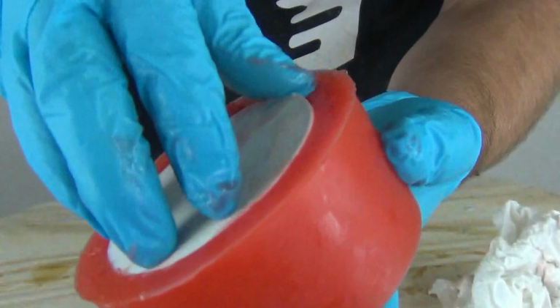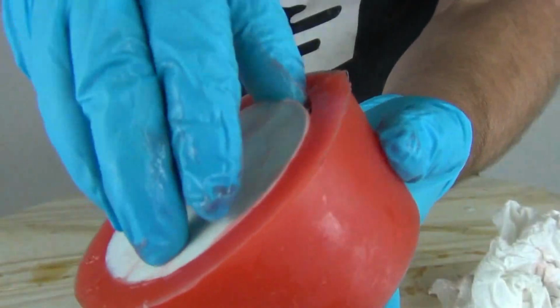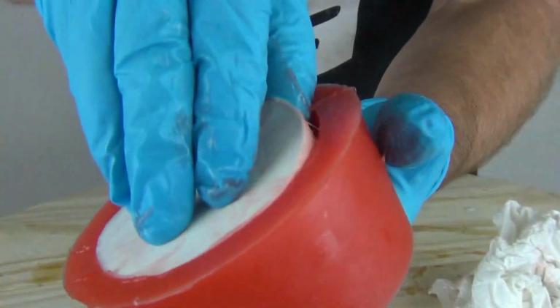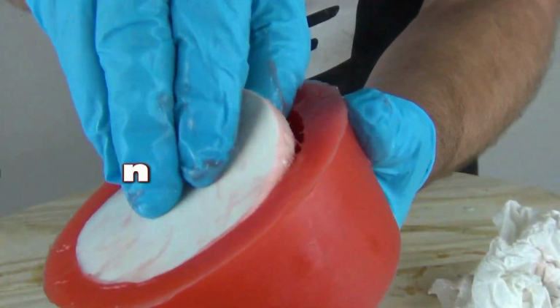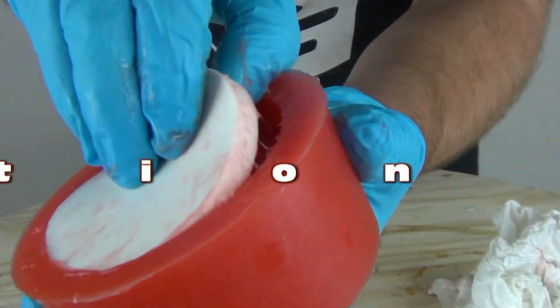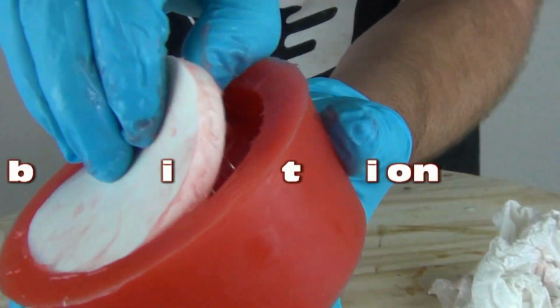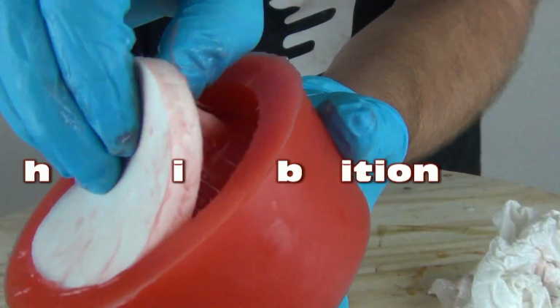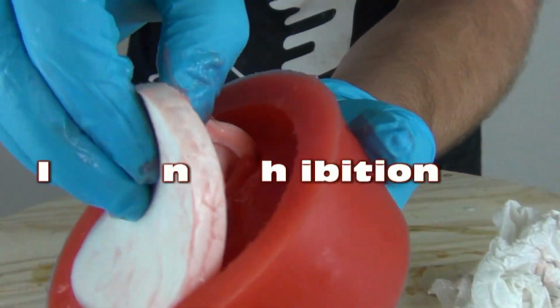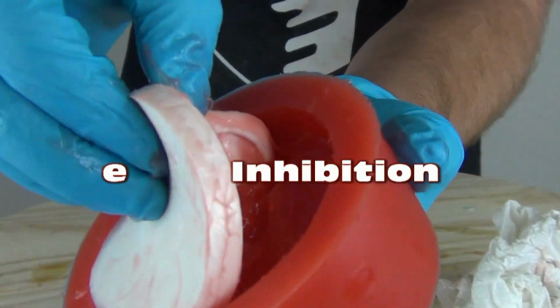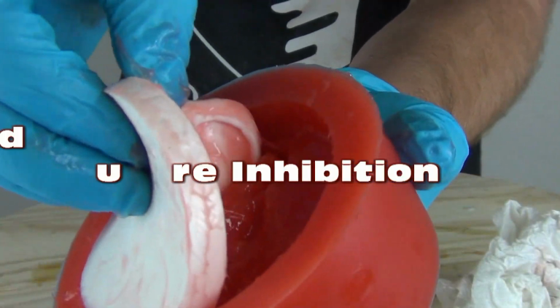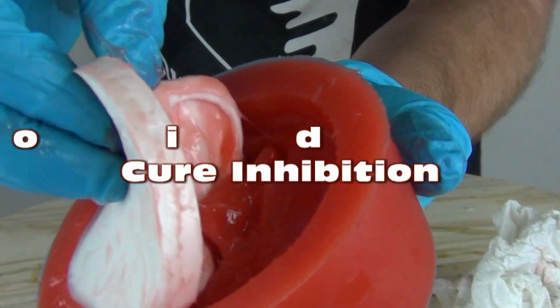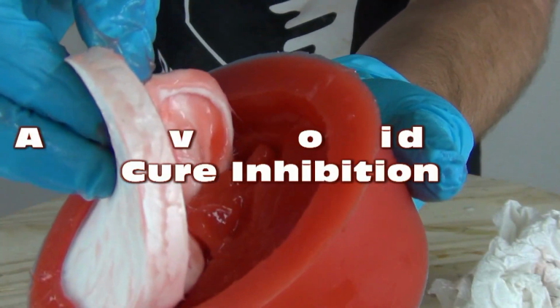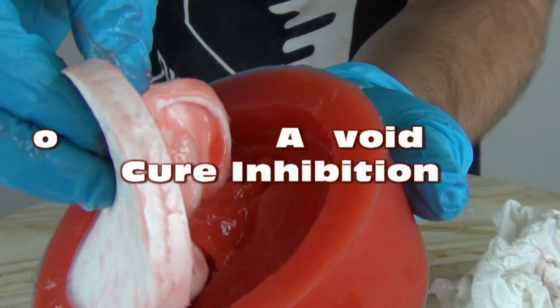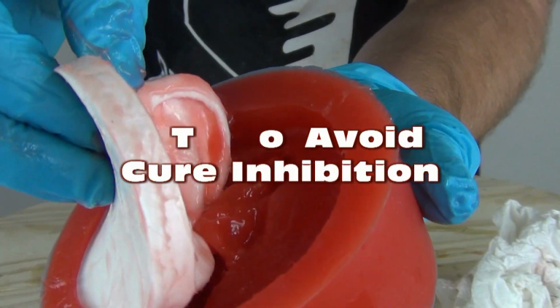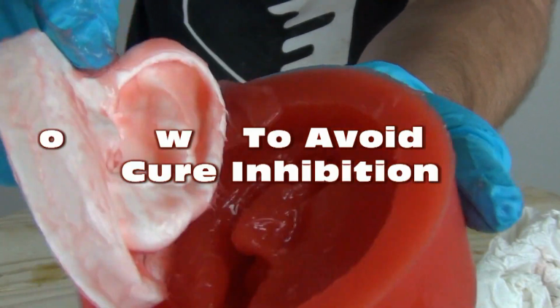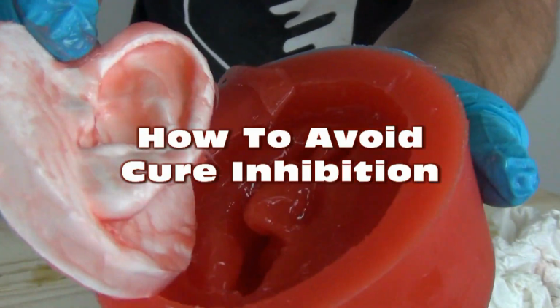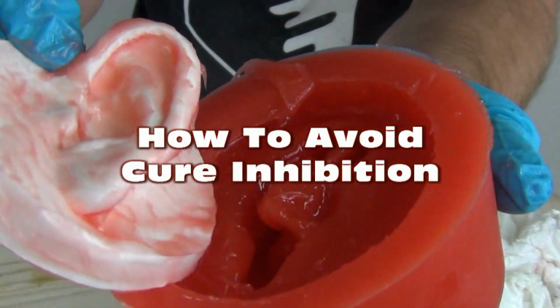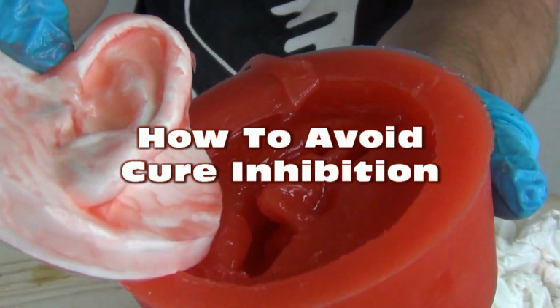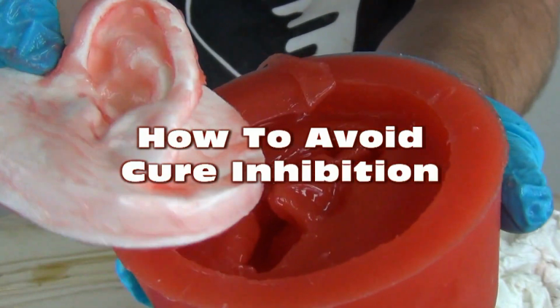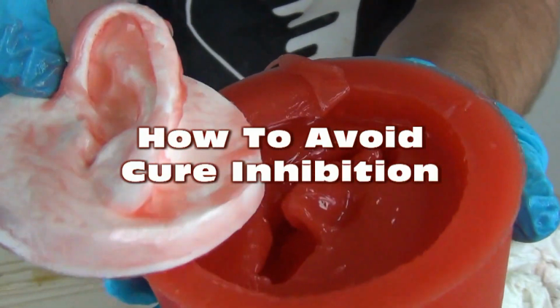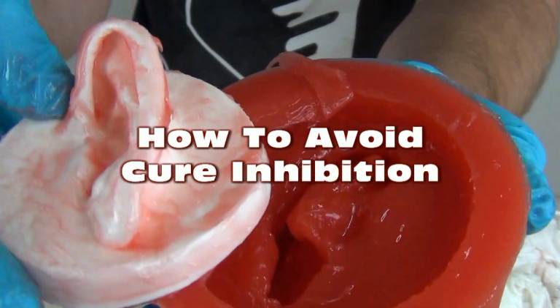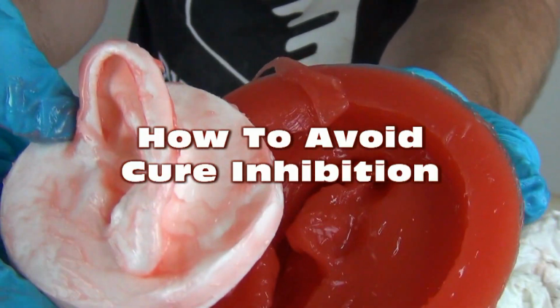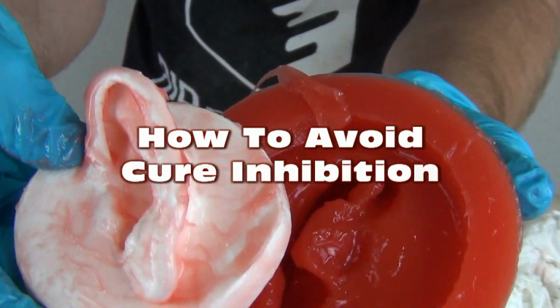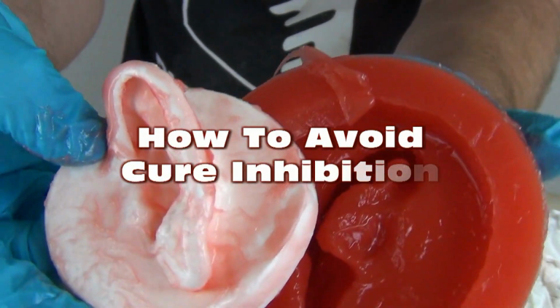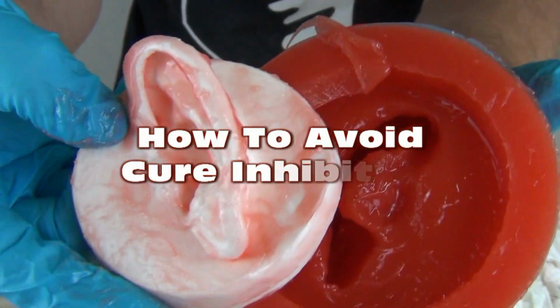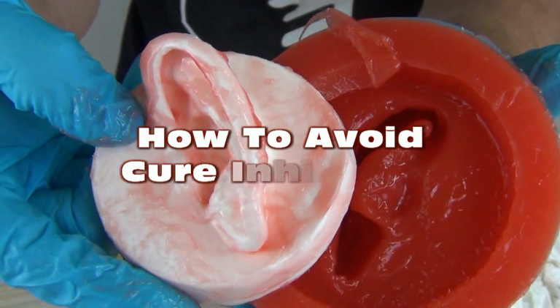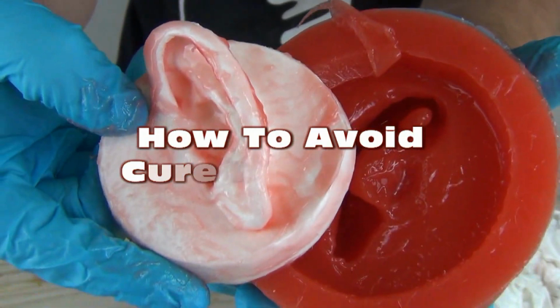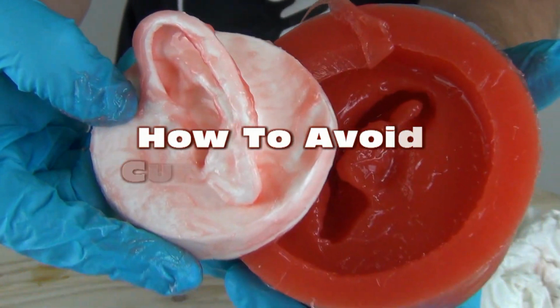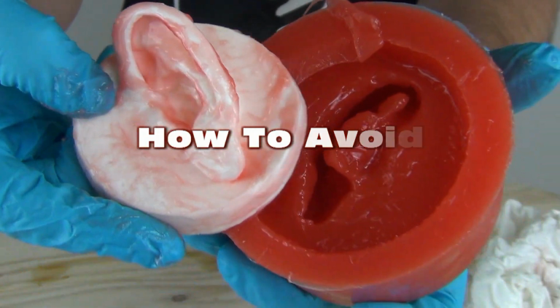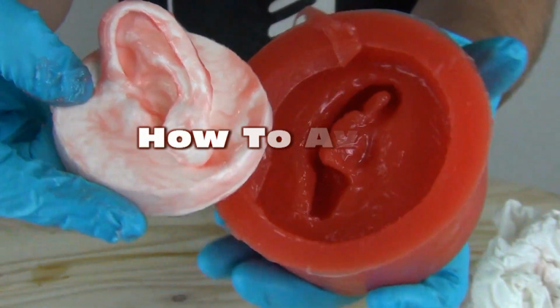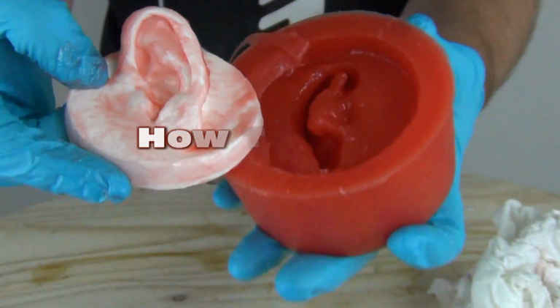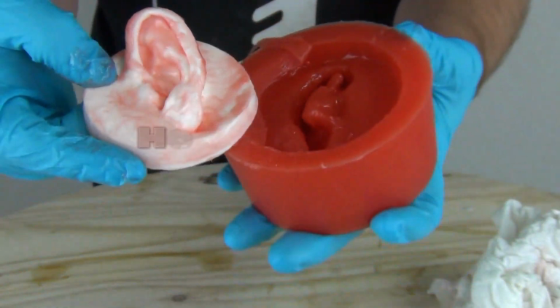Platinum silicone cure inhibition: what it is, why it happens, and how to avoid it.